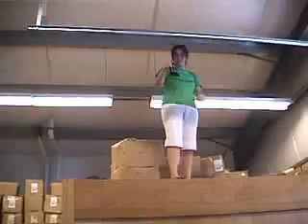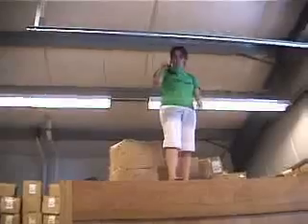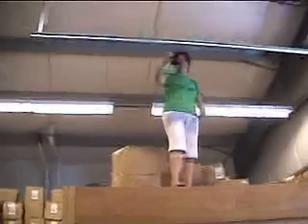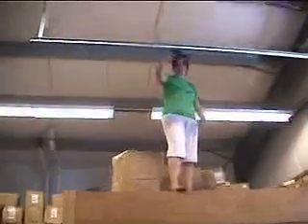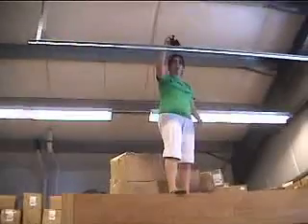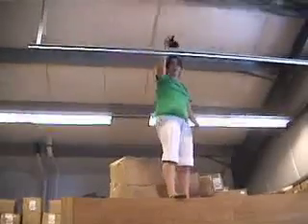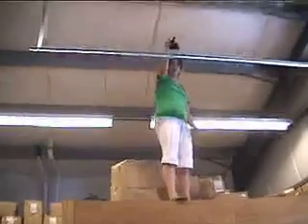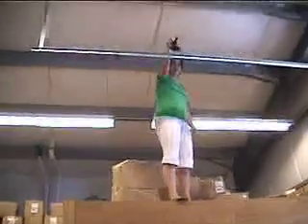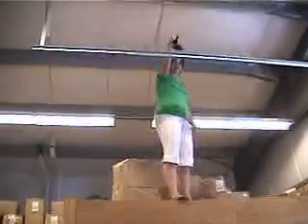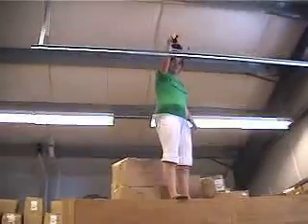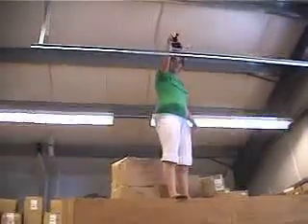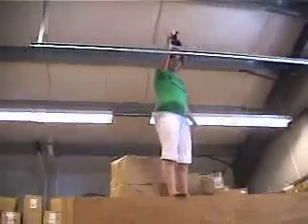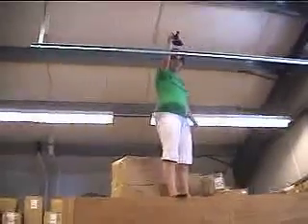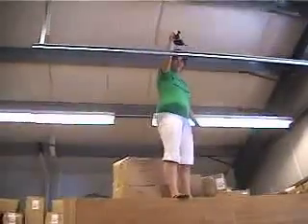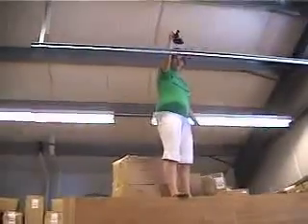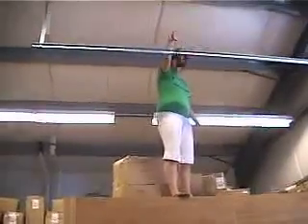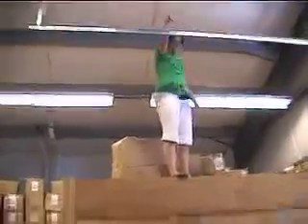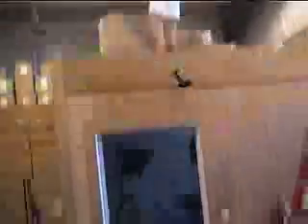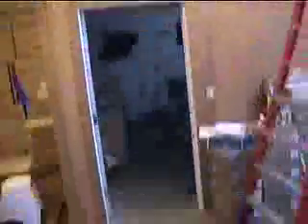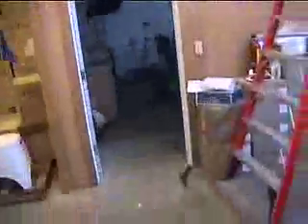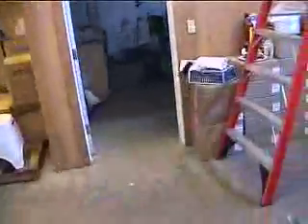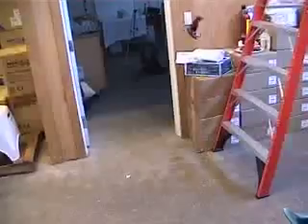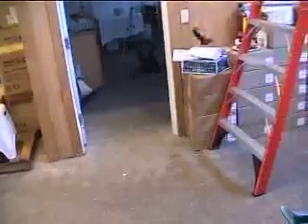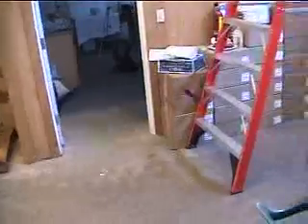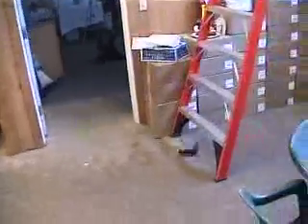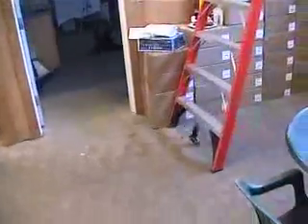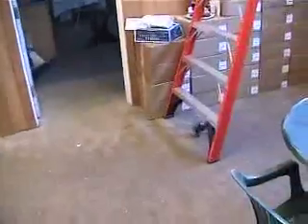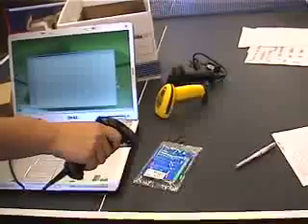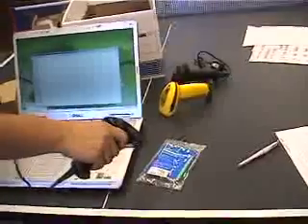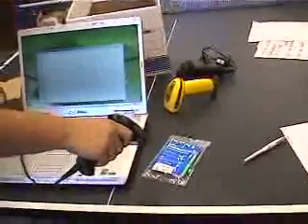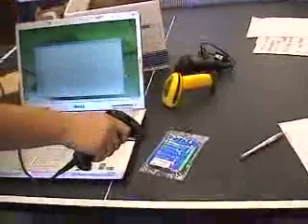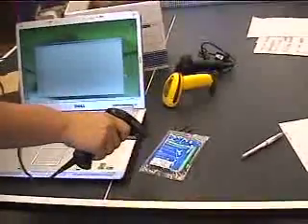With the CCD scanning engine, you don't have to worry about moving parts. You can get a very durable scanner.